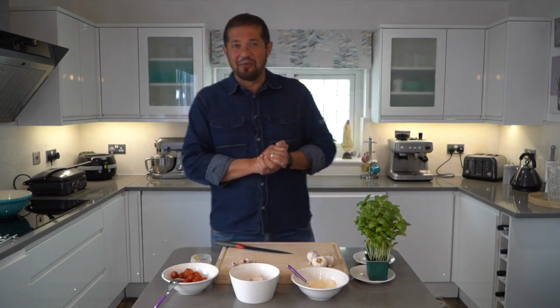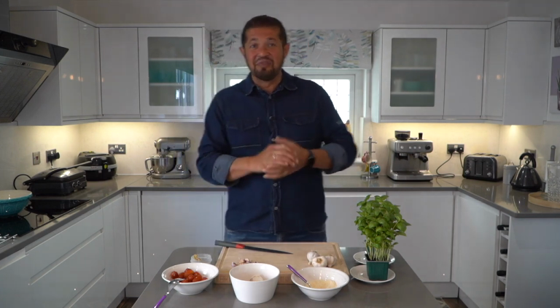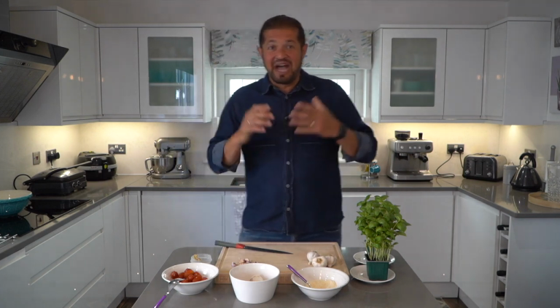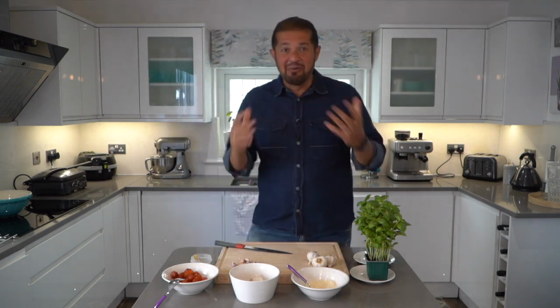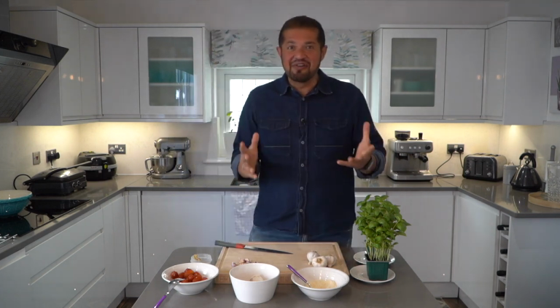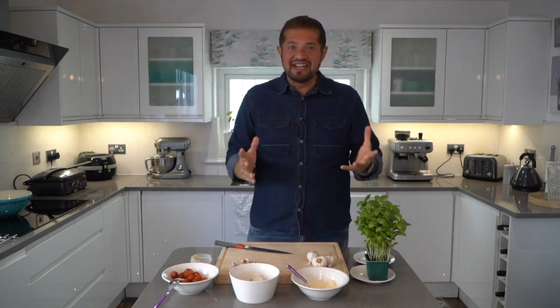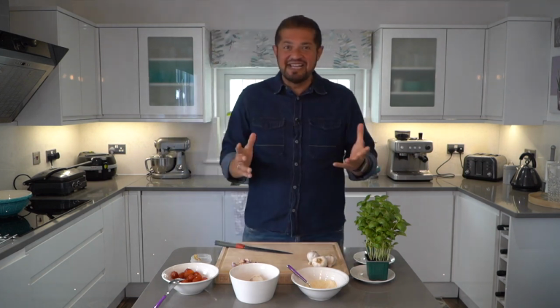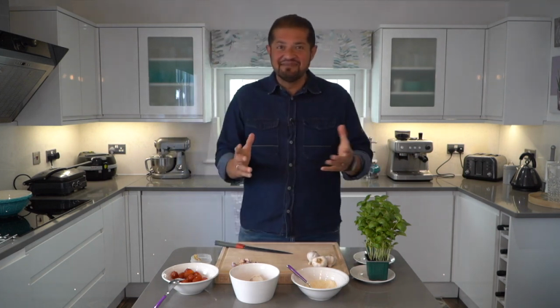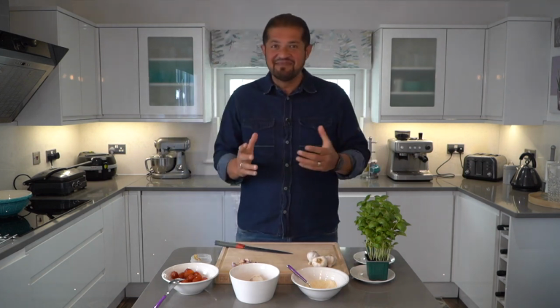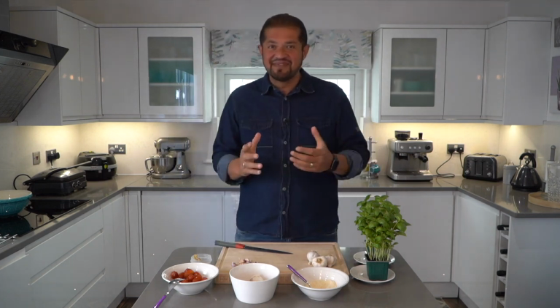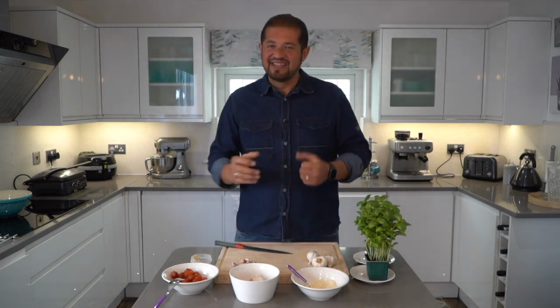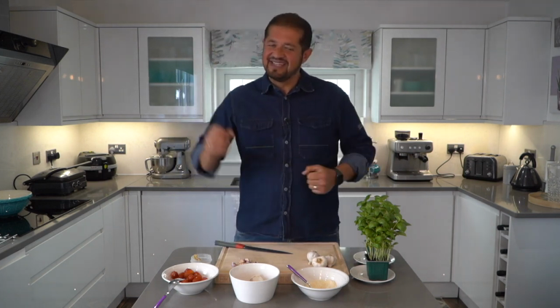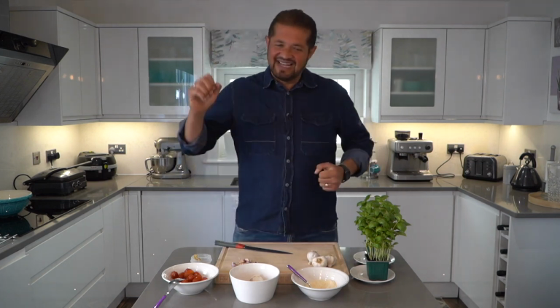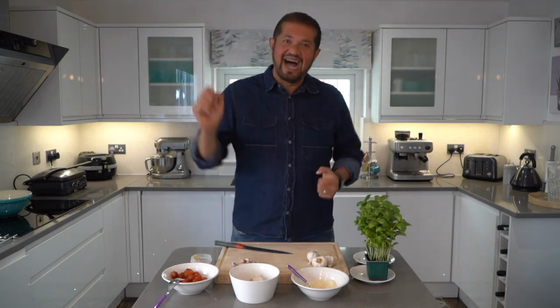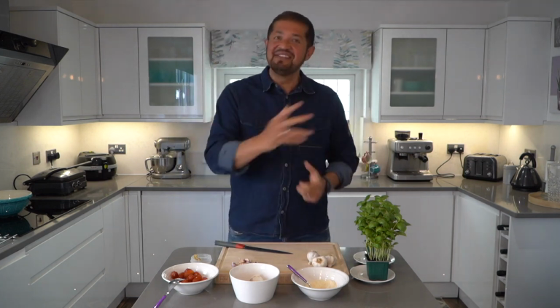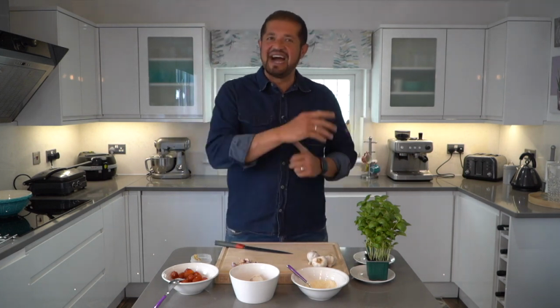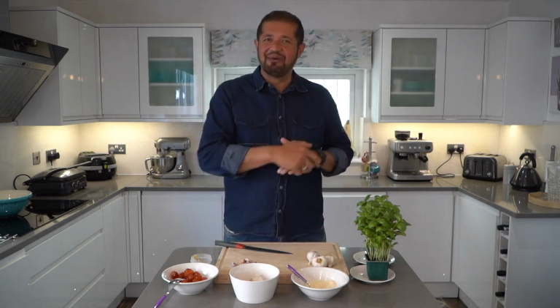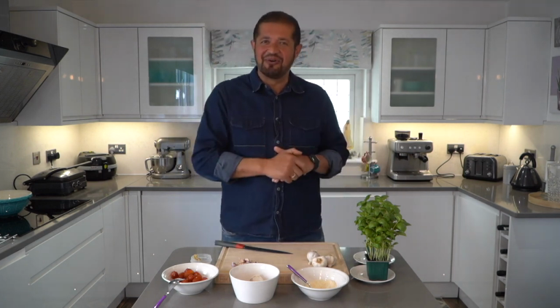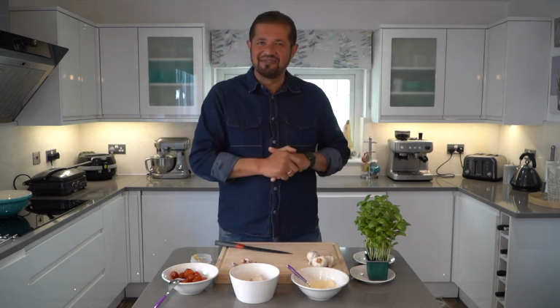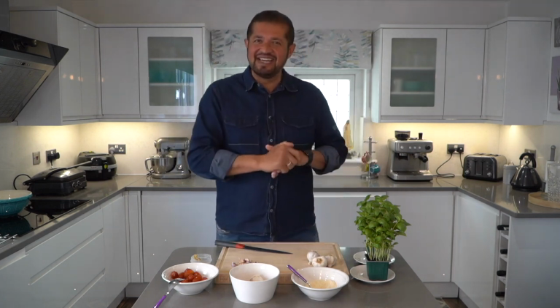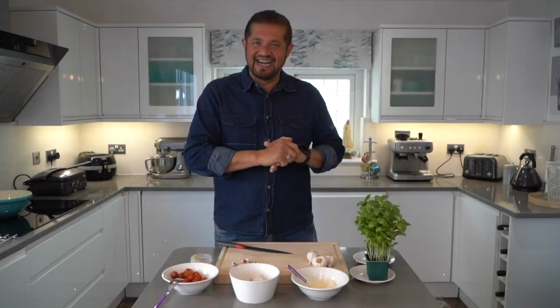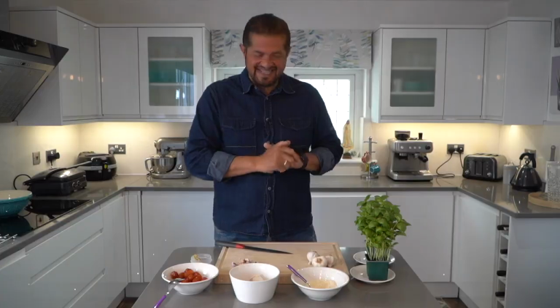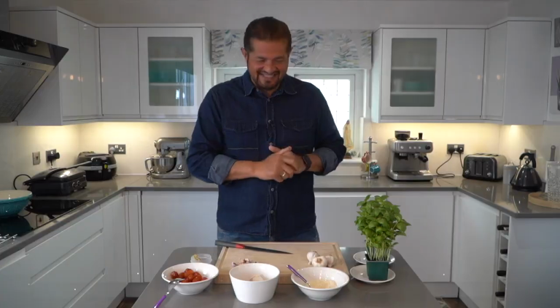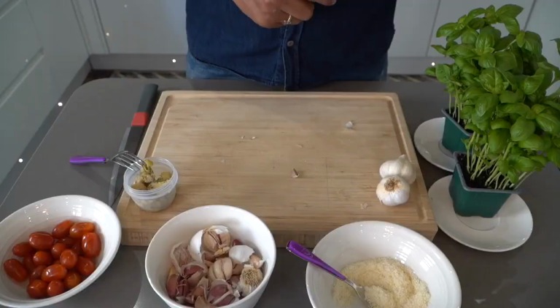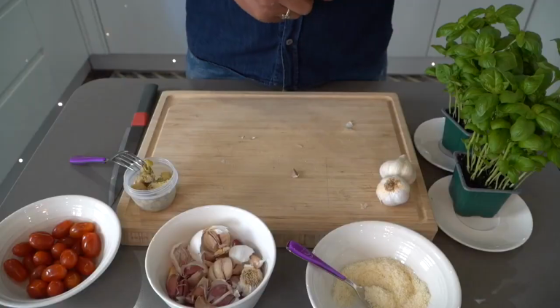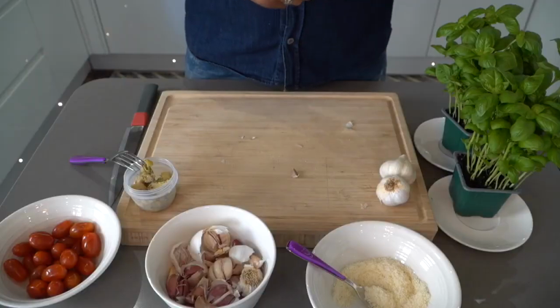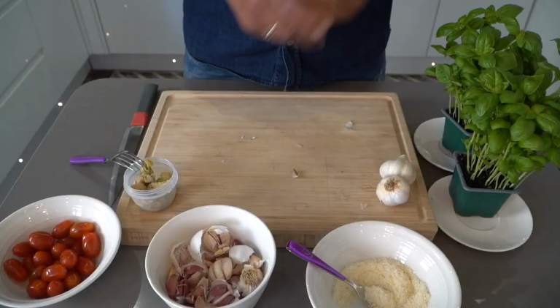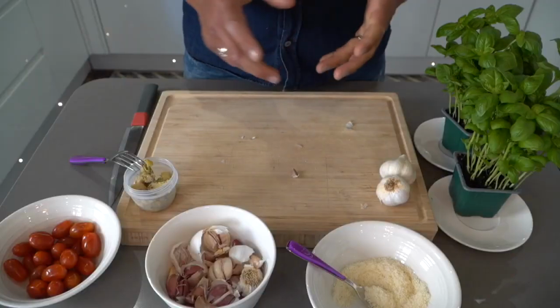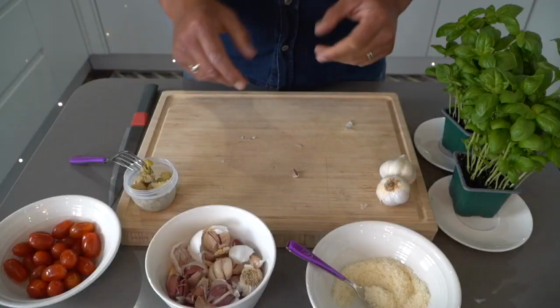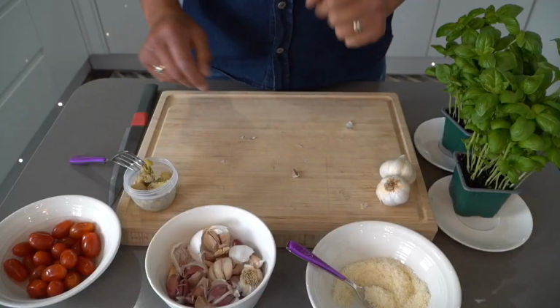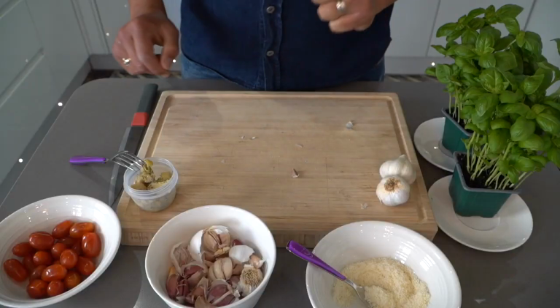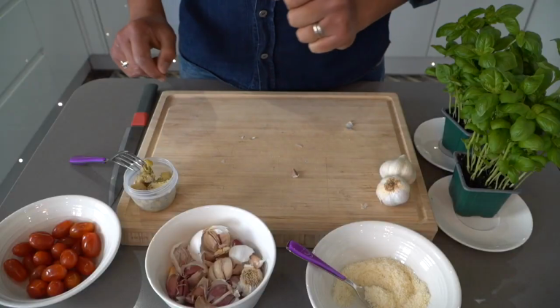So are we ready? Andiamo via! Let's start.